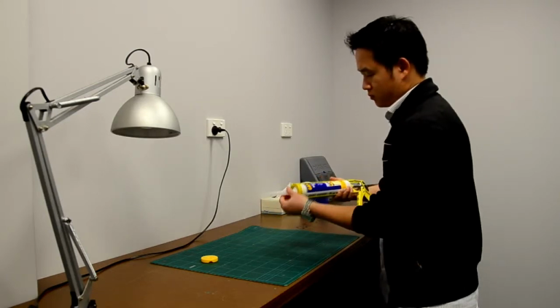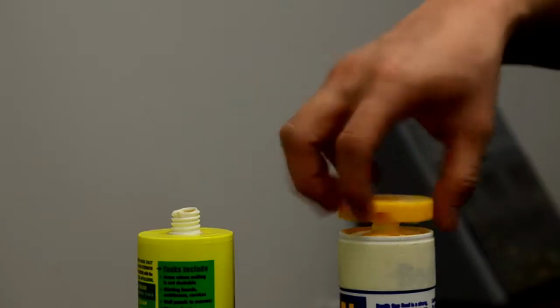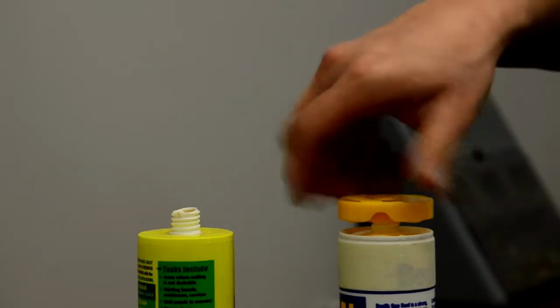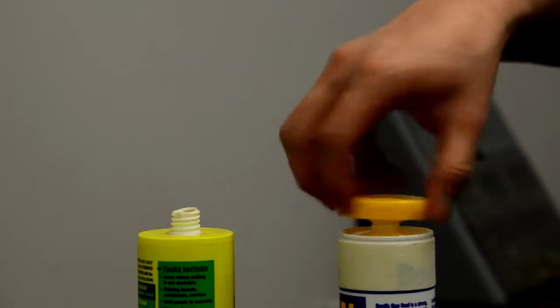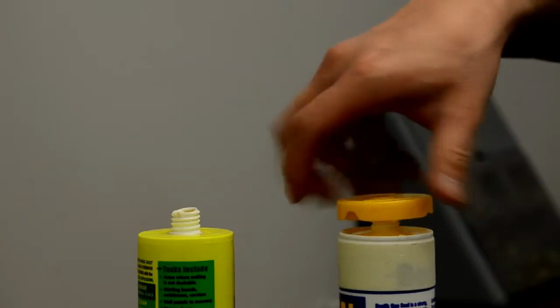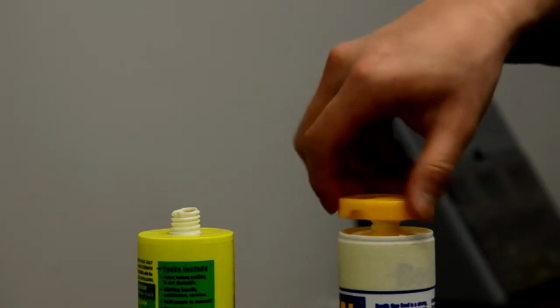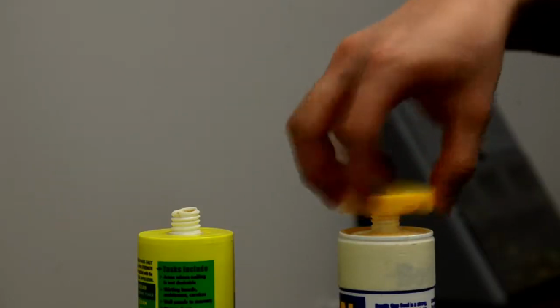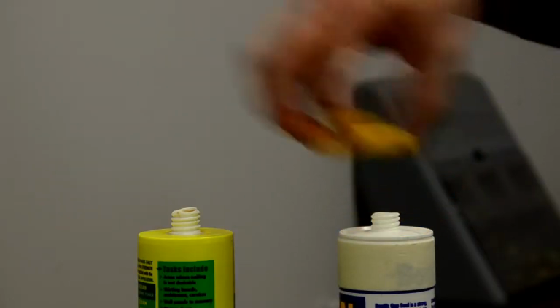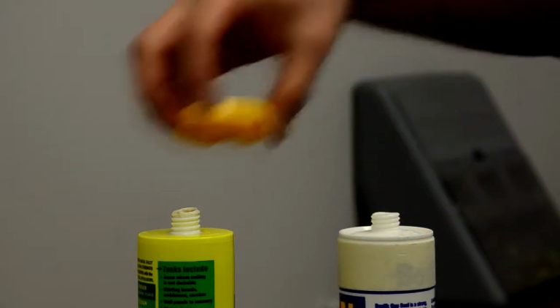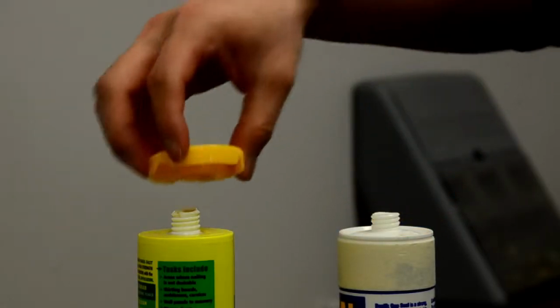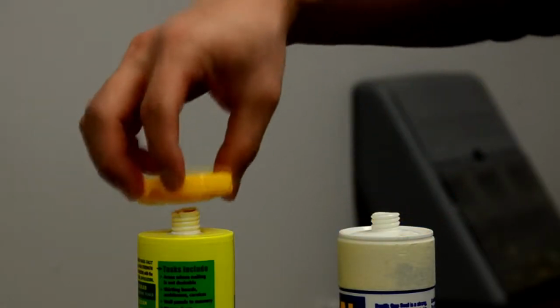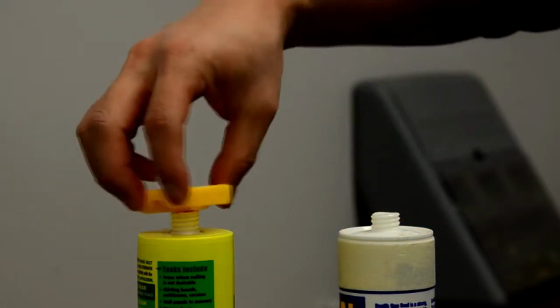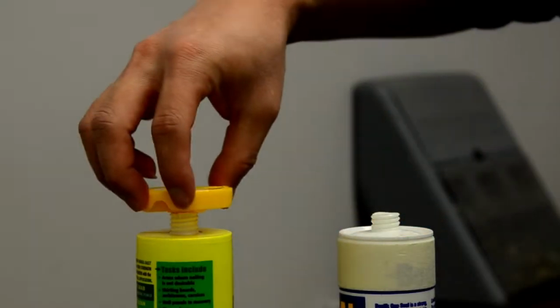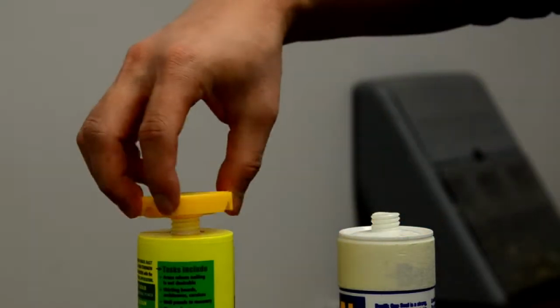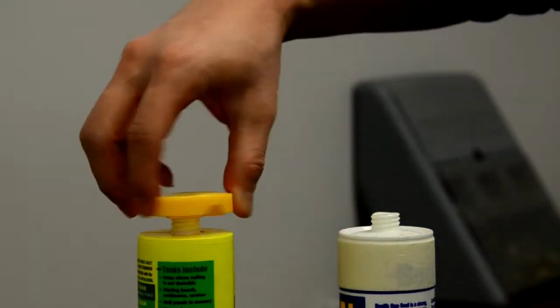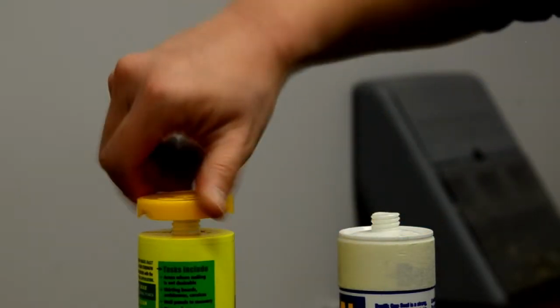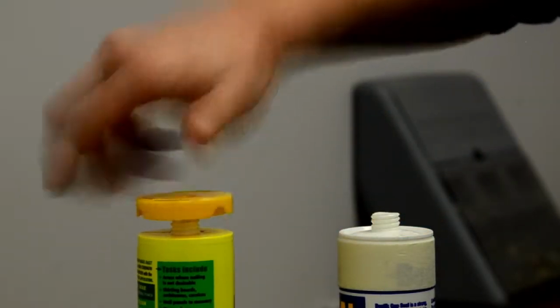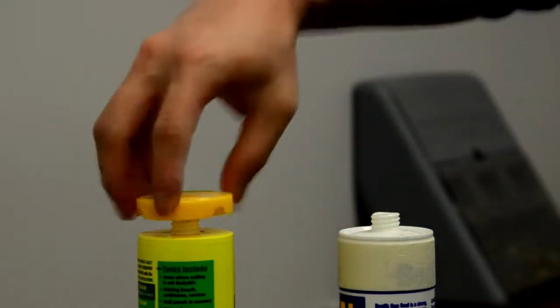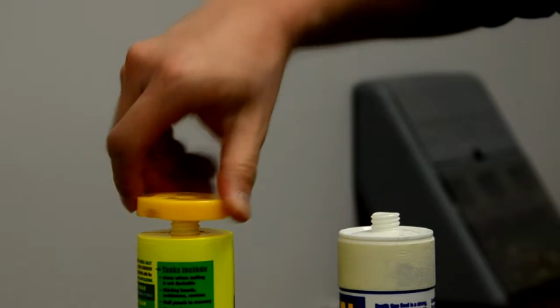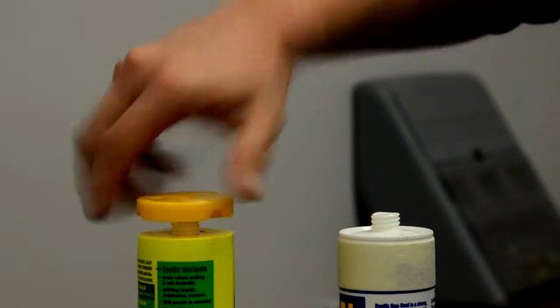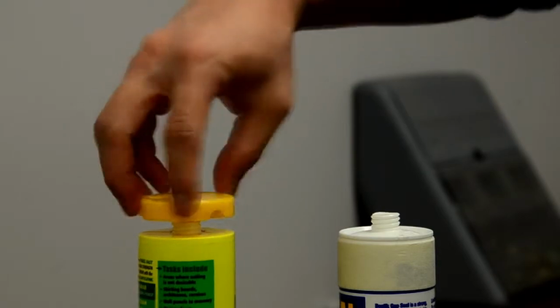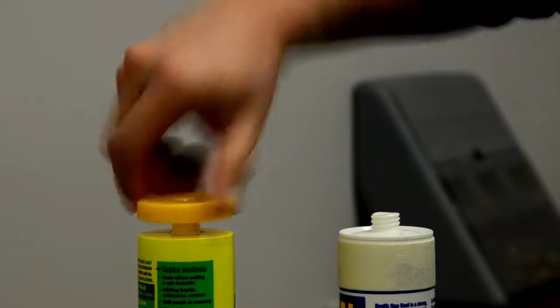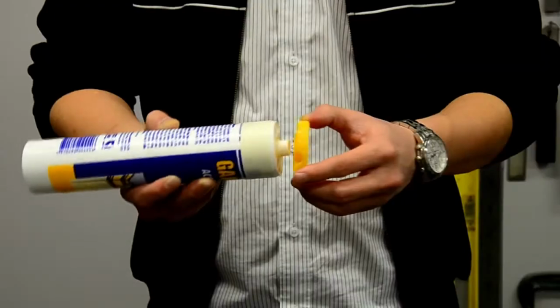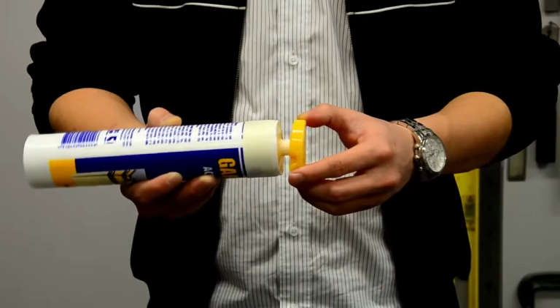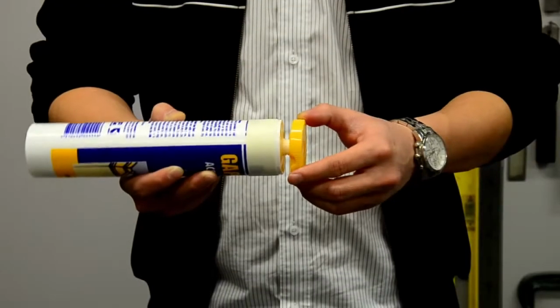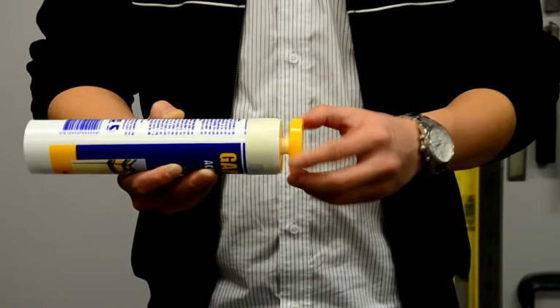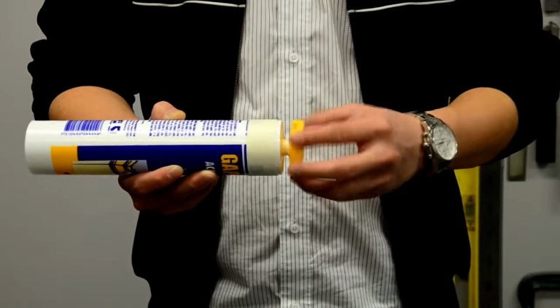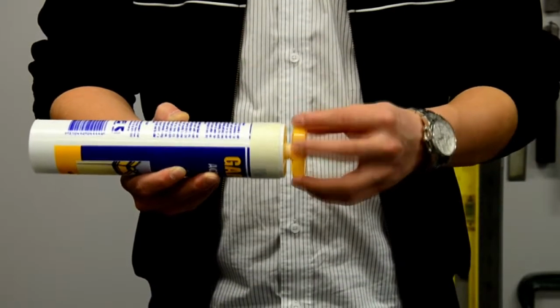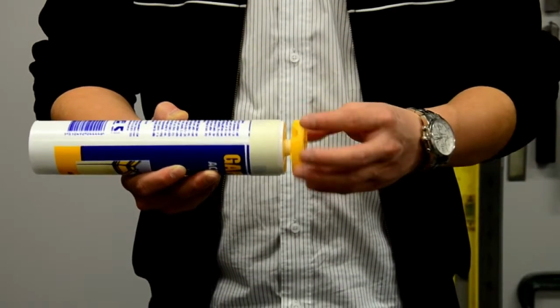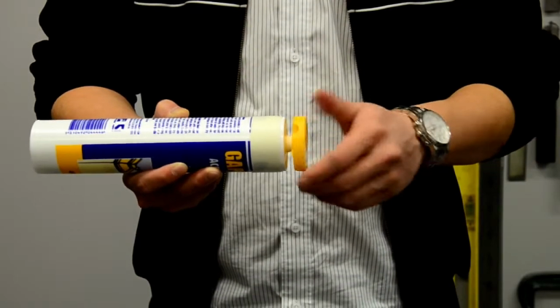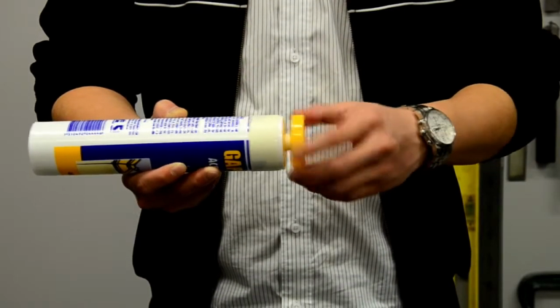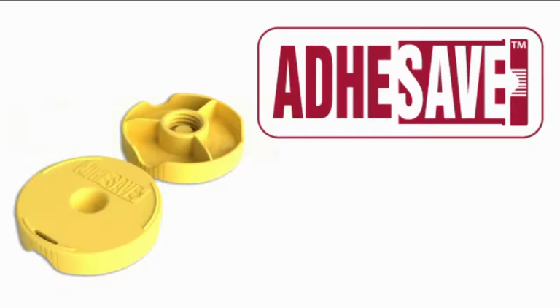Adisave caps fit on any silicon or adhesive tube. So don't throw it out, save it with the Adisave.